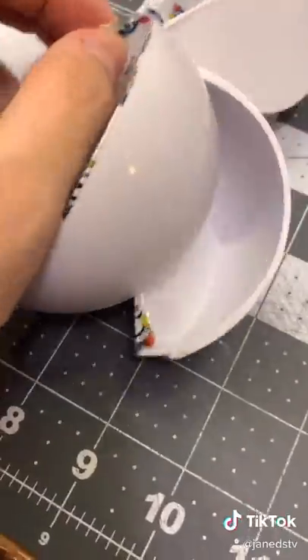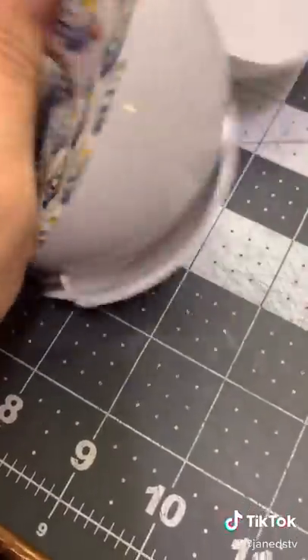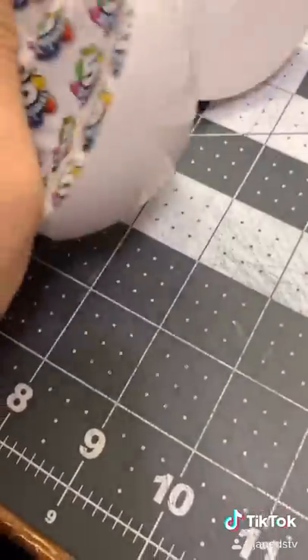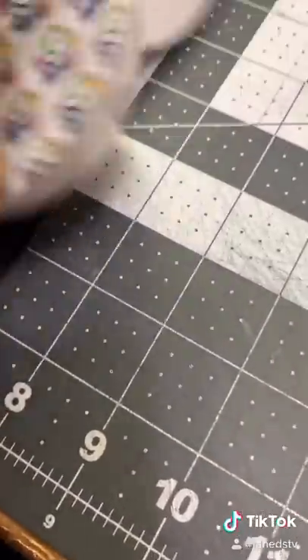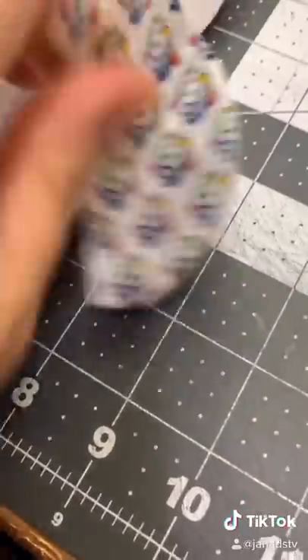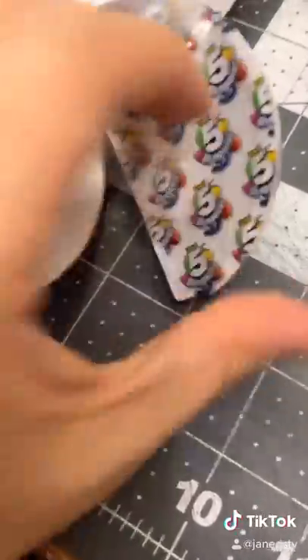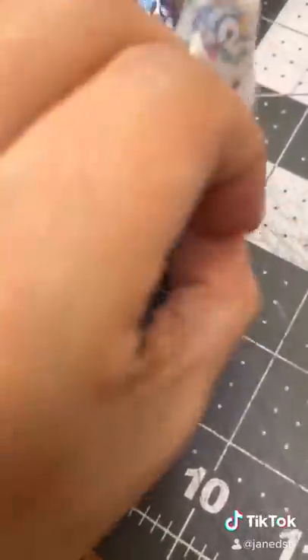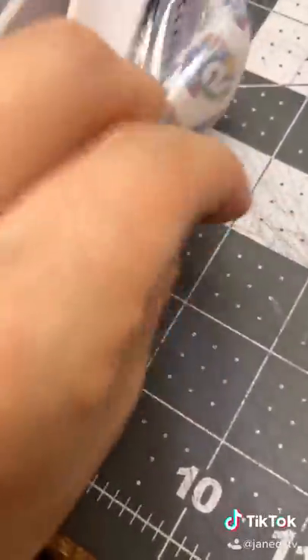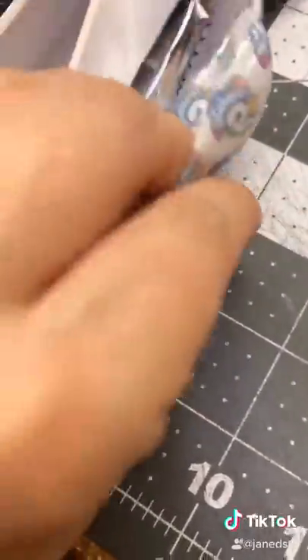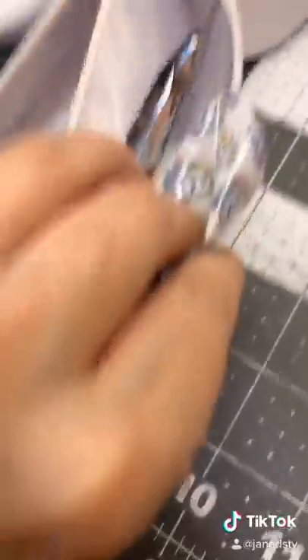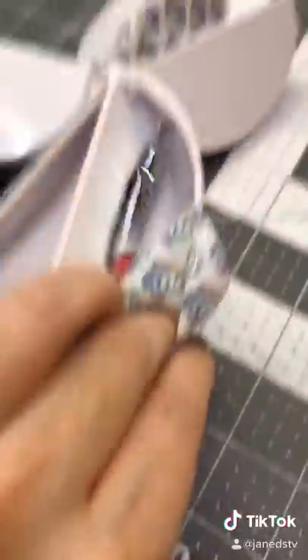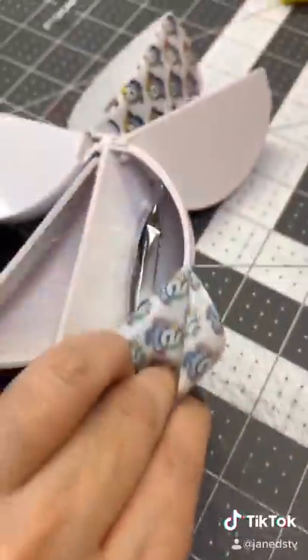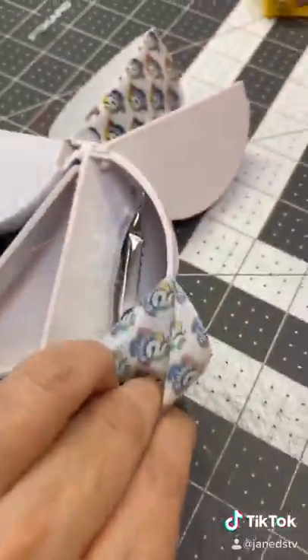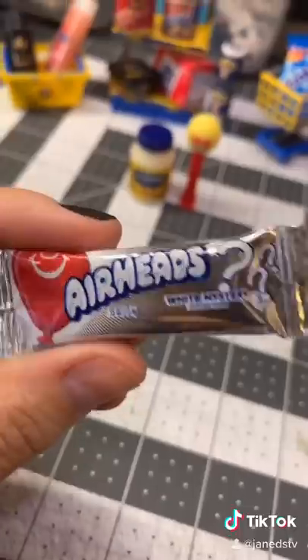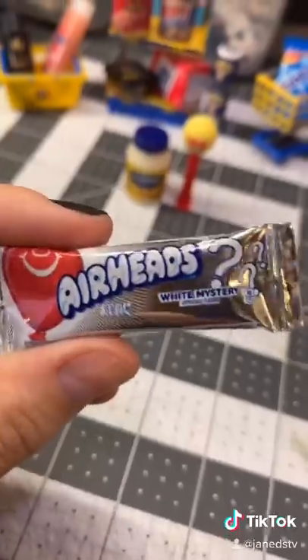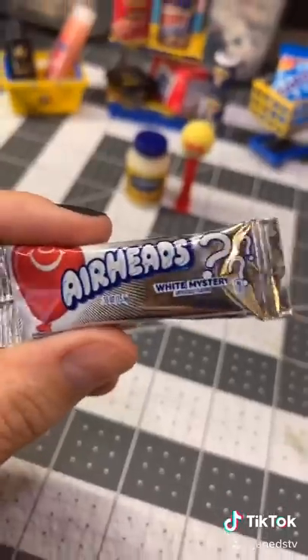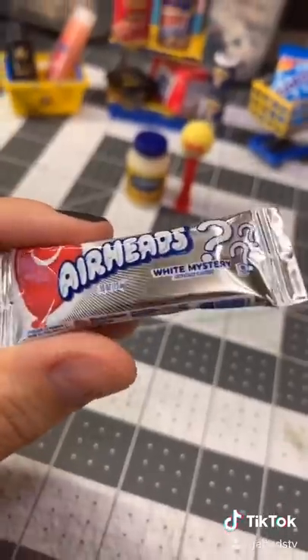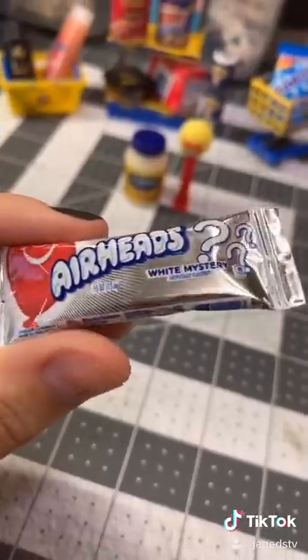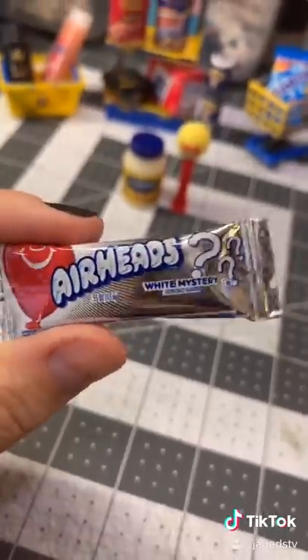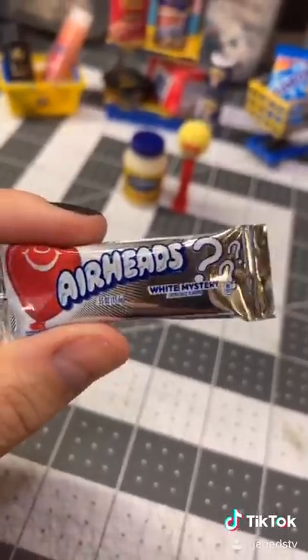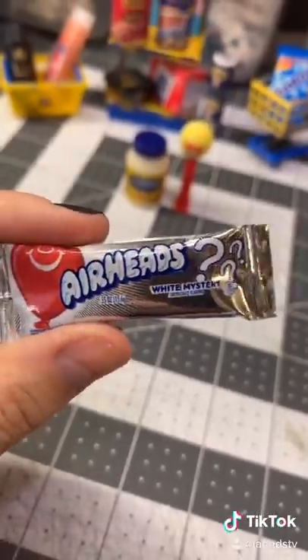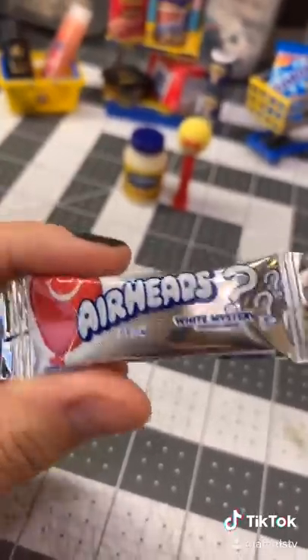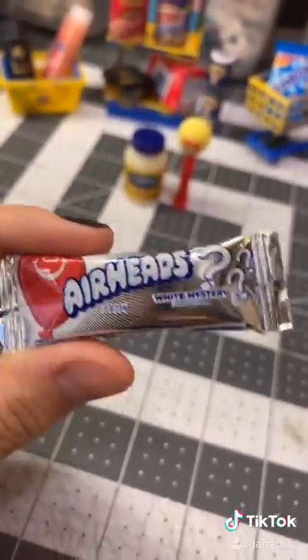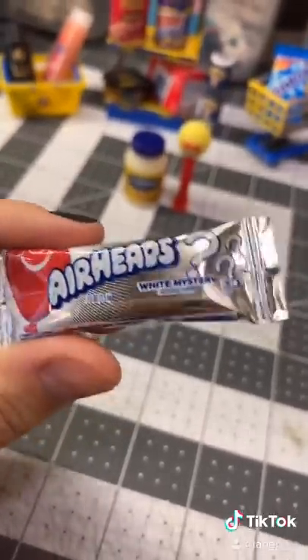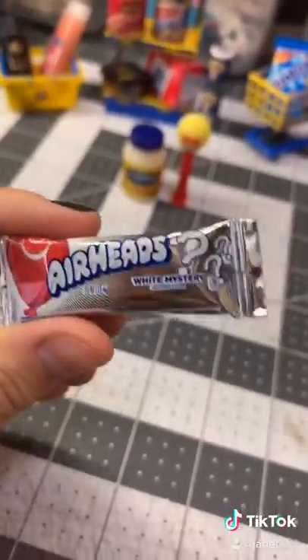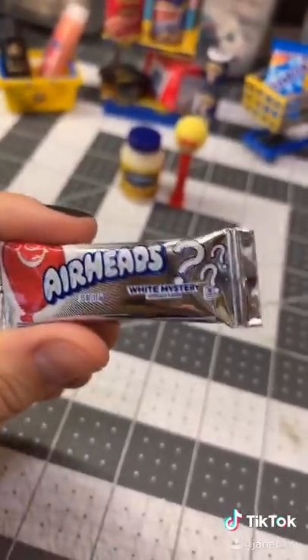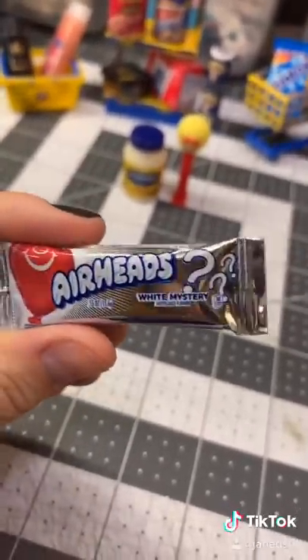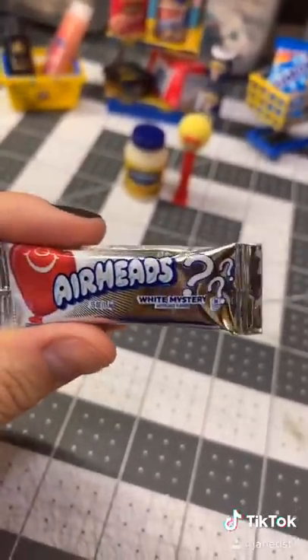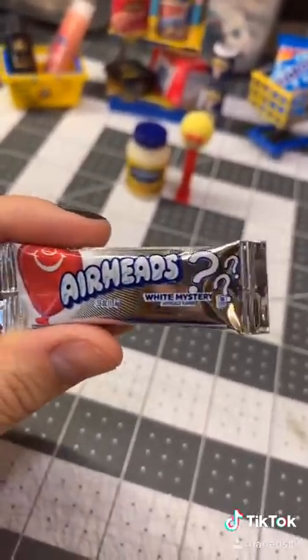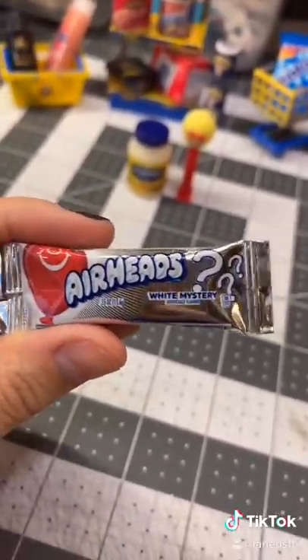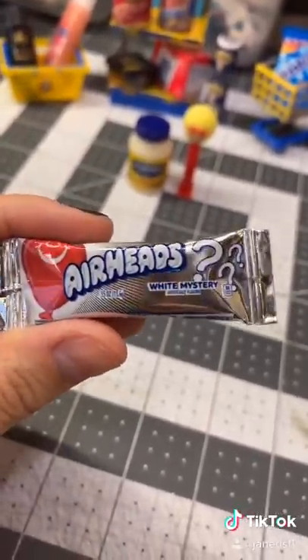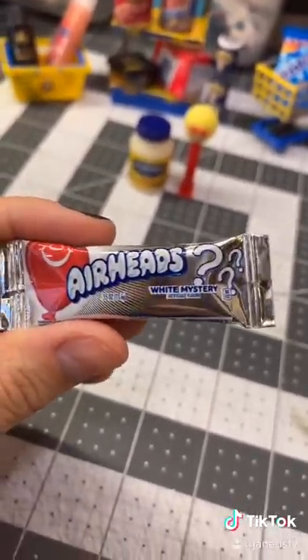Next one is Airheads Mystery Flavor. I love this flavor — it's so good.